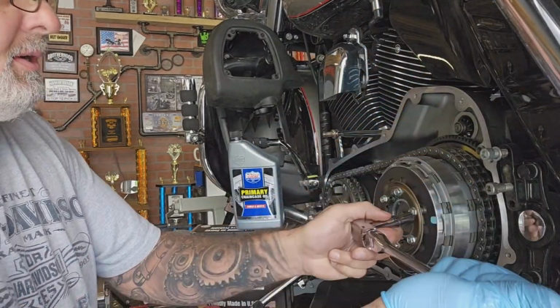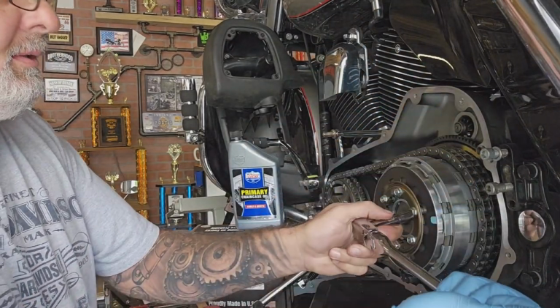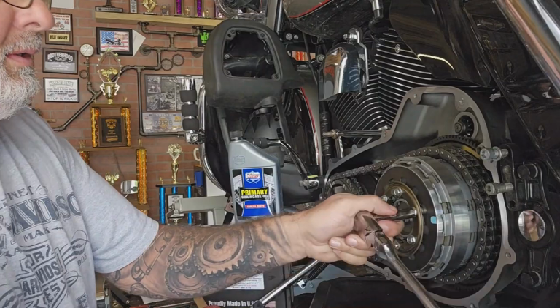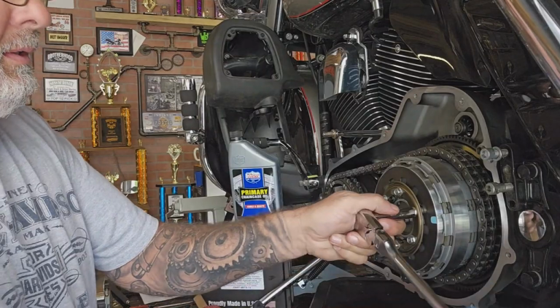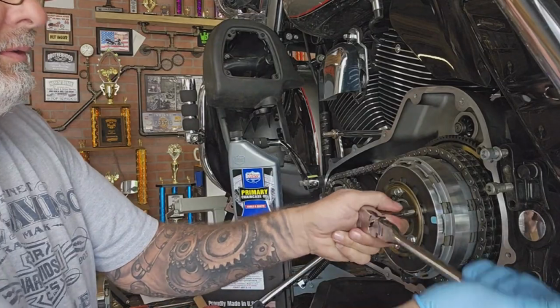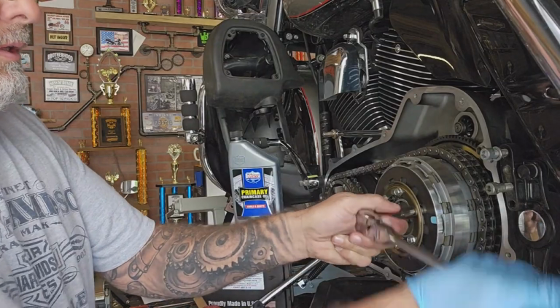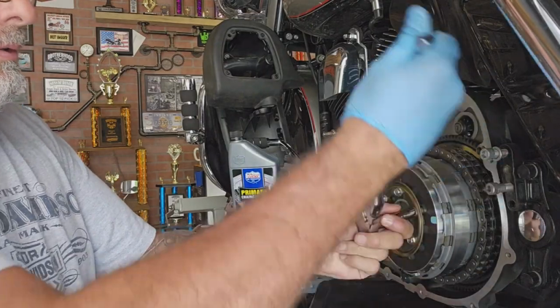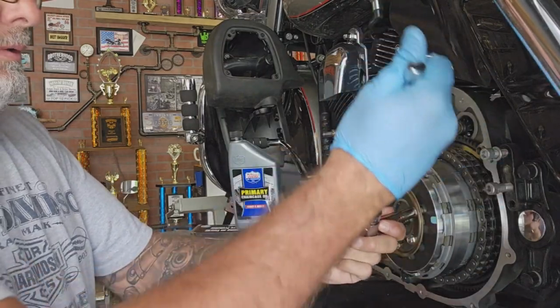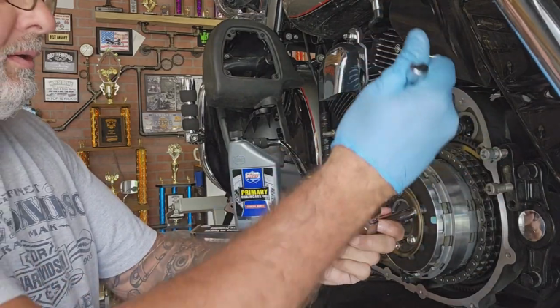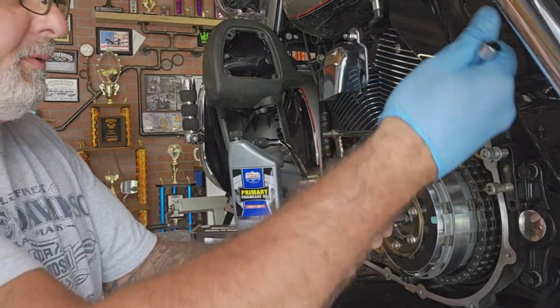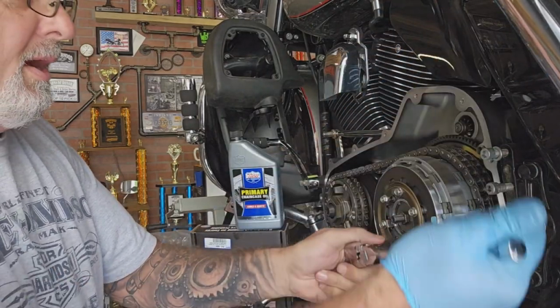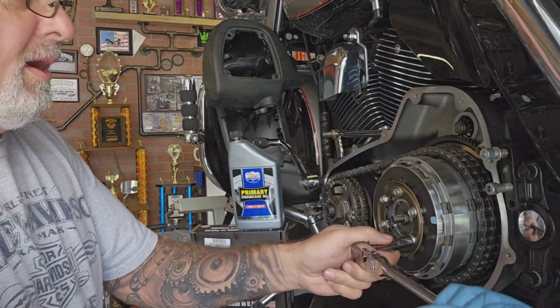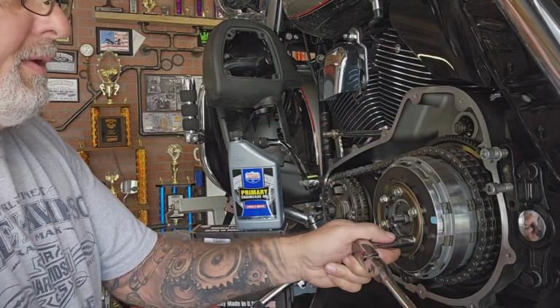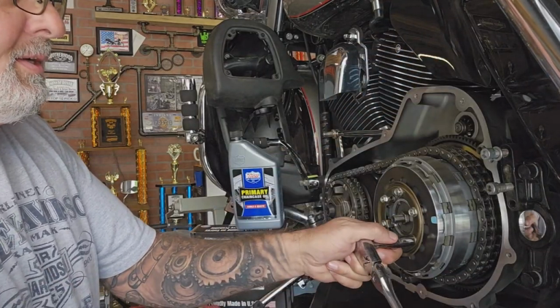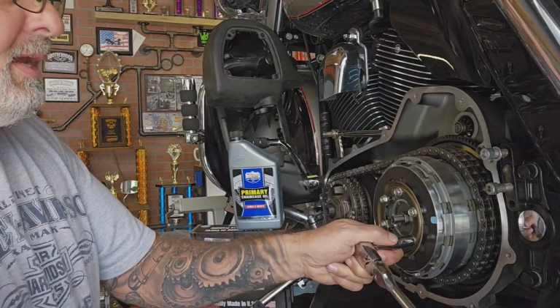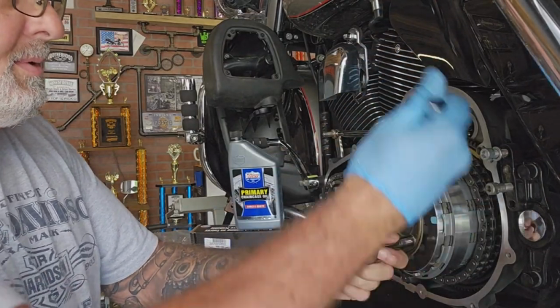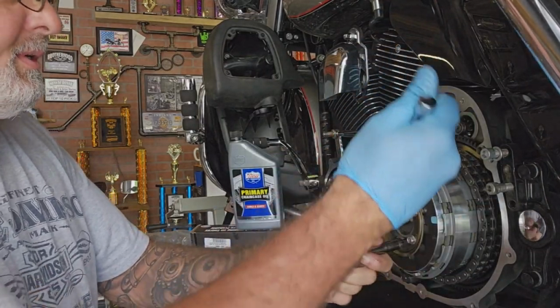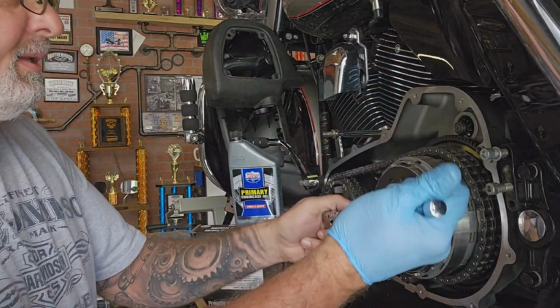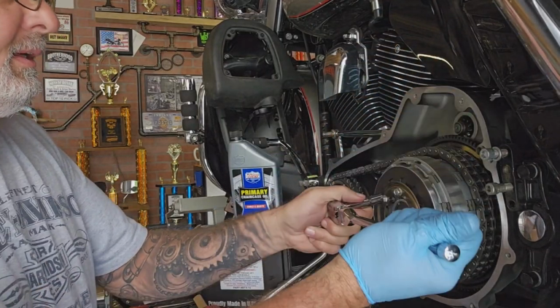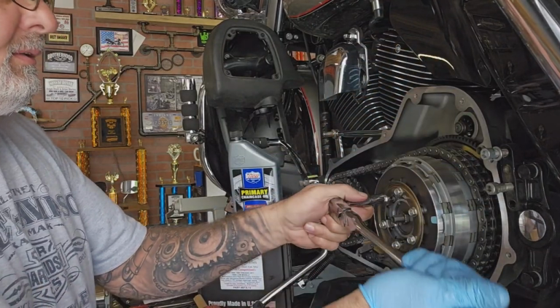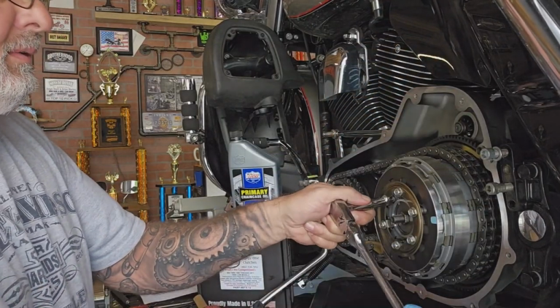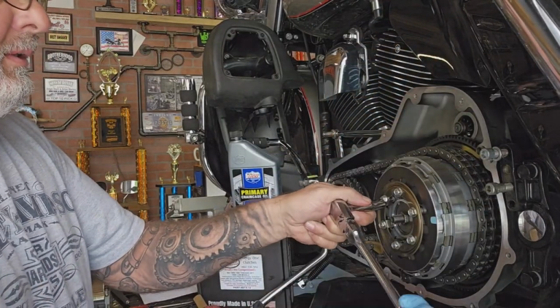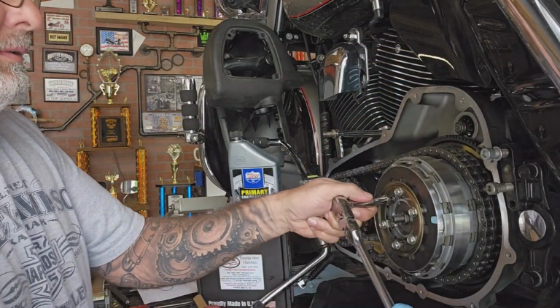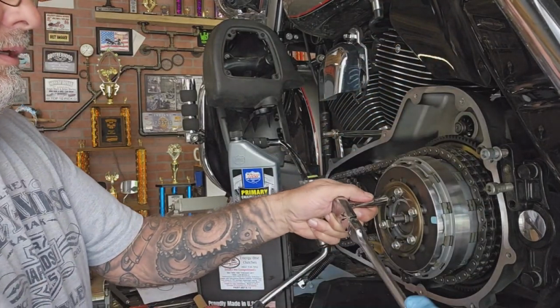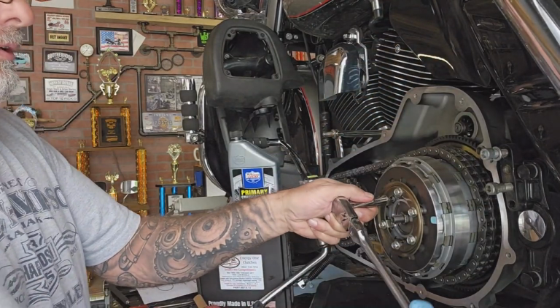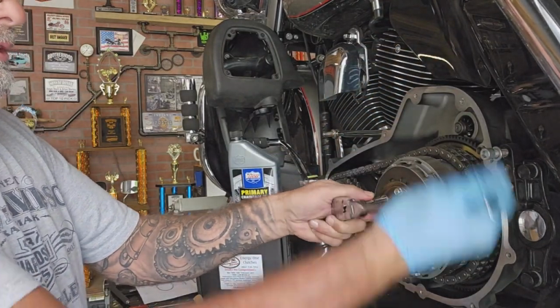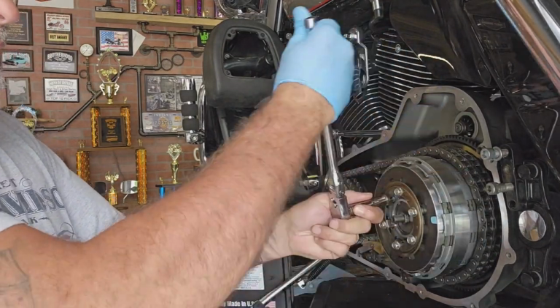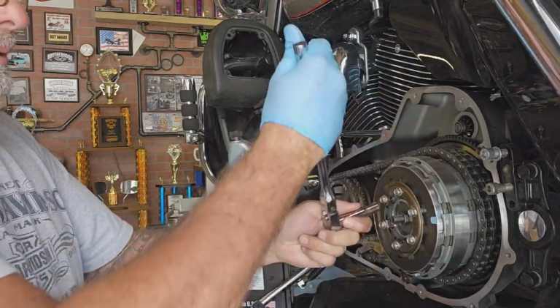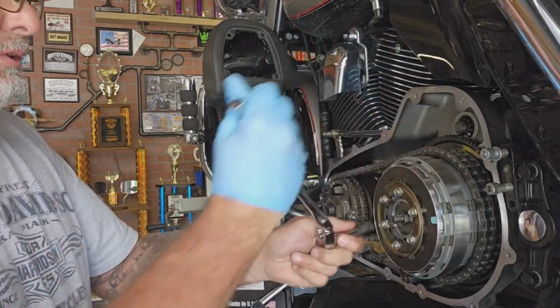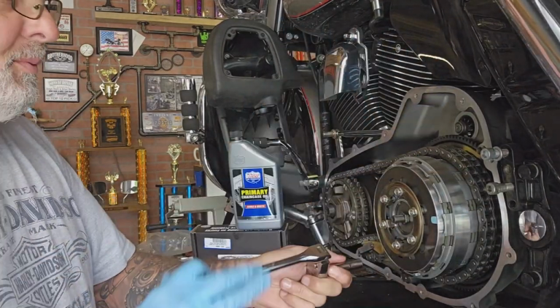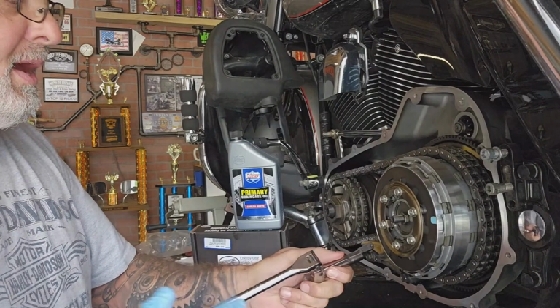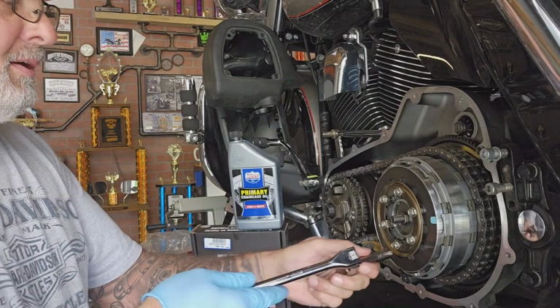You want to loosen these in a star pattern because it is under pressure — that spring's got pressure on it. So you don't want it flying off at you or damaging anything, so kind of loosen them in a star pattern.